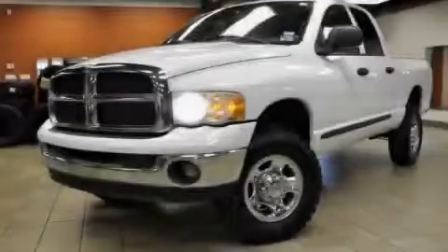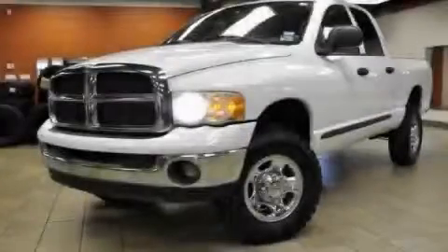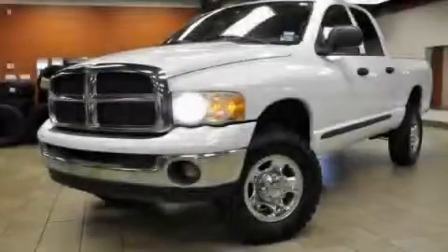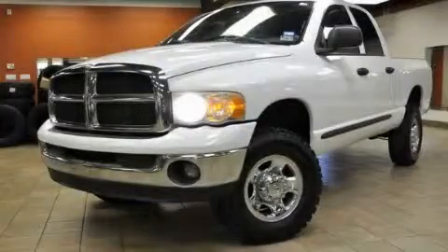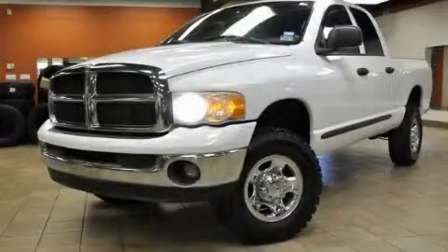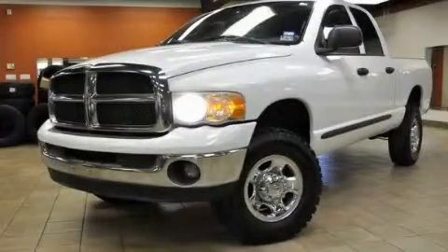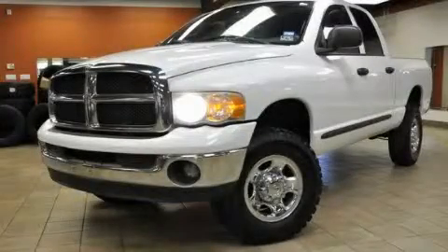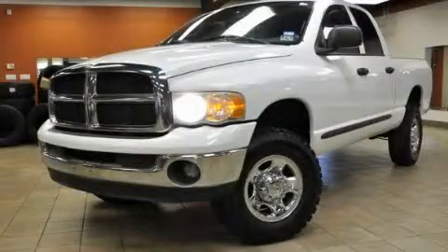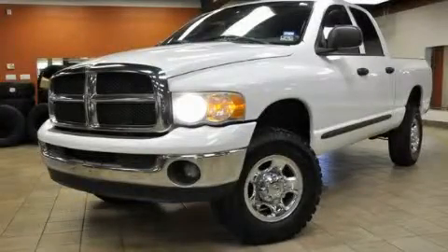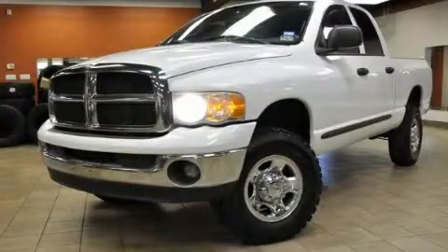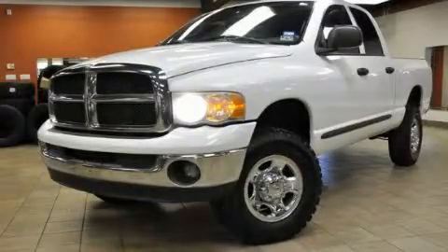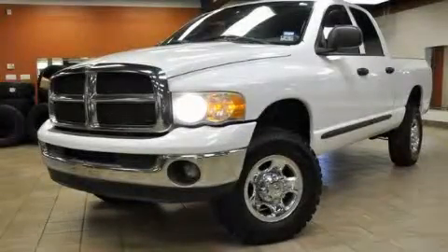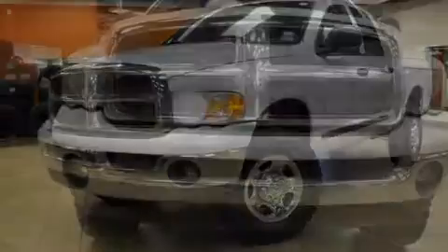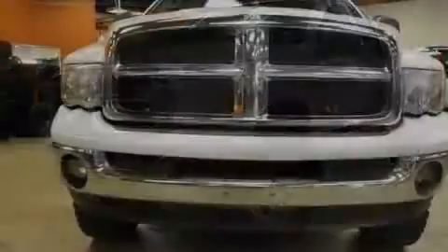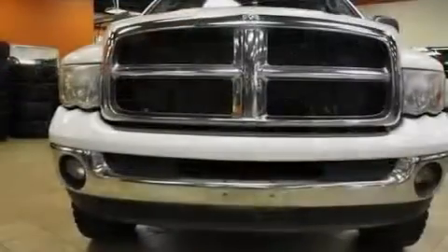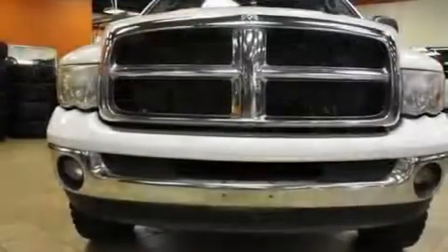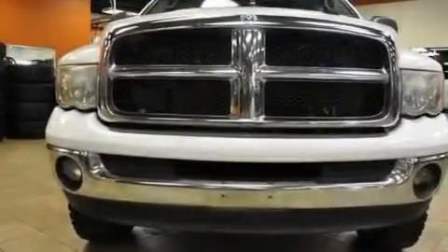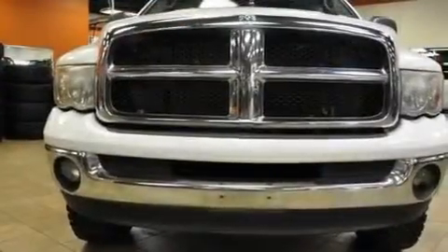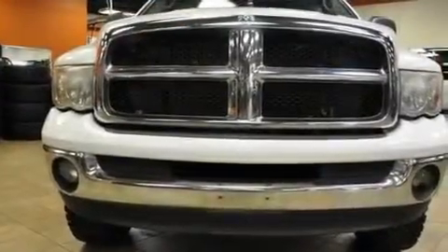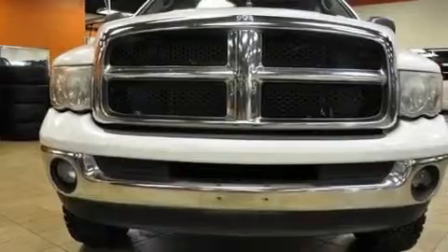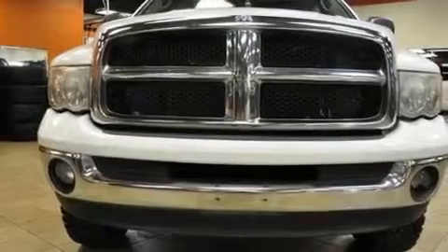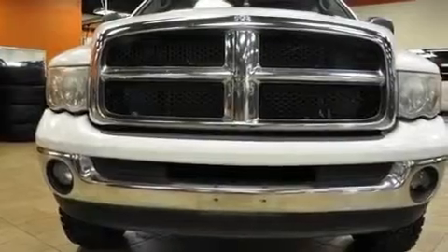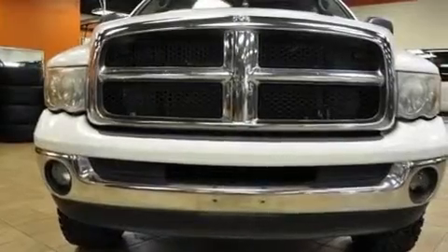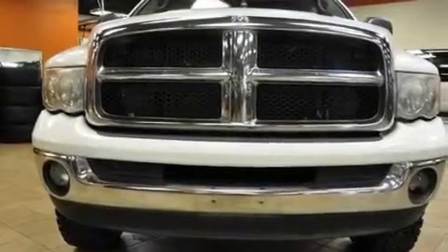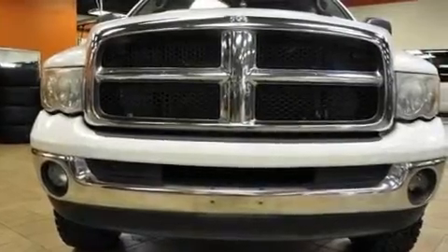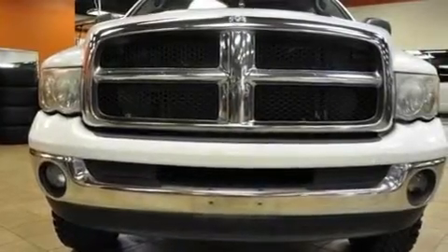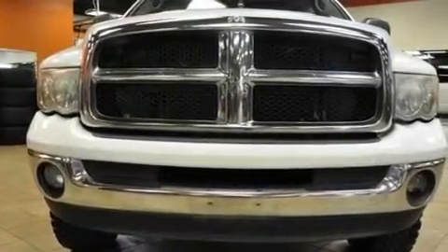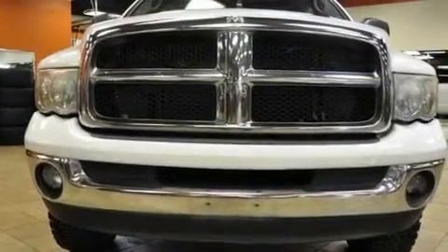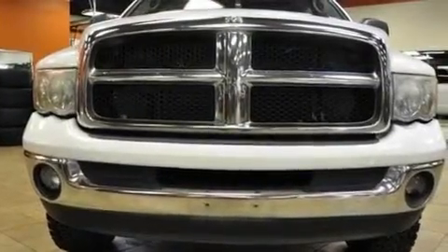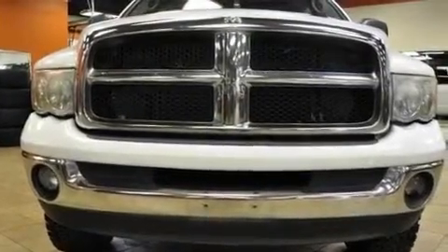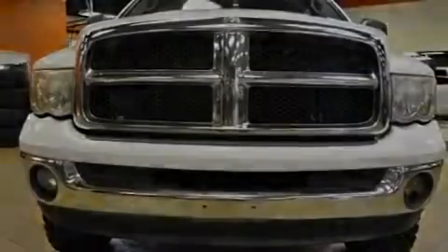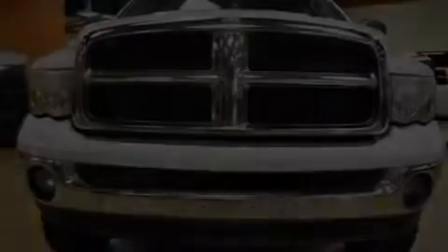This is a 2004 Dodge Ram 2500. Whether hauling, commuting, or towing, this truck is the right one for you.